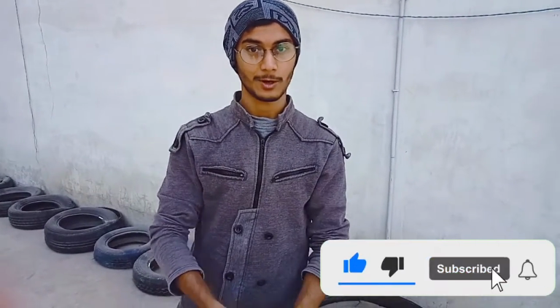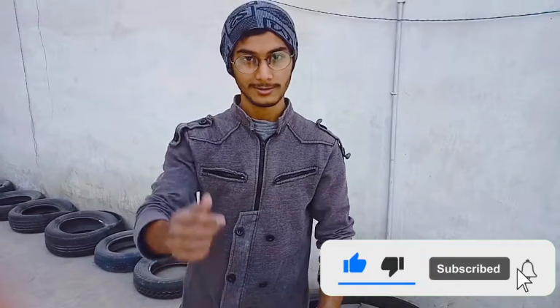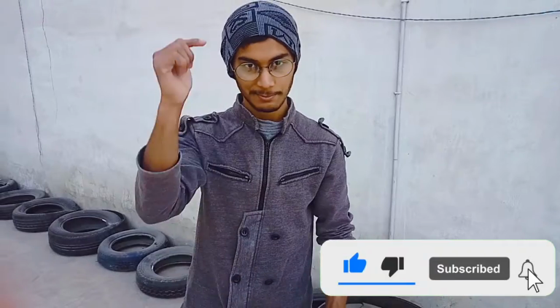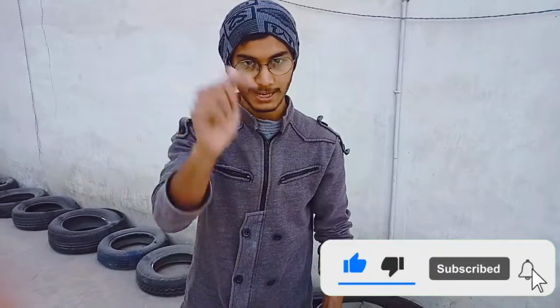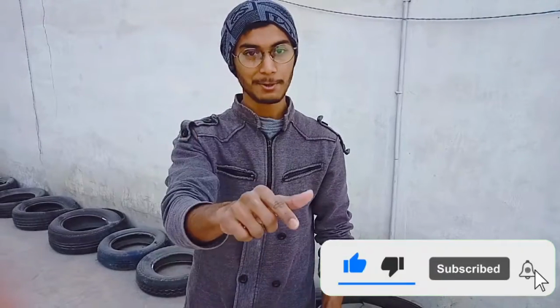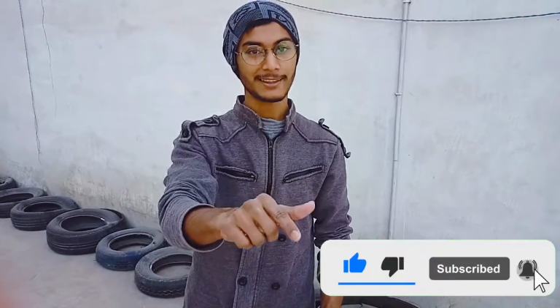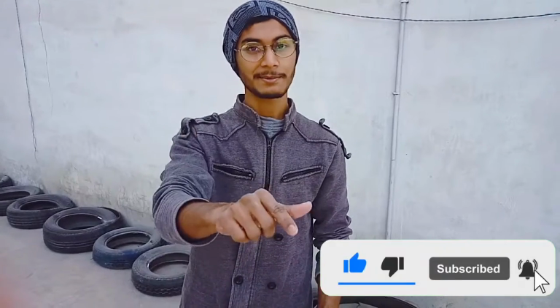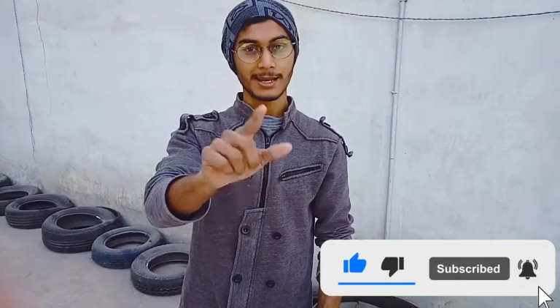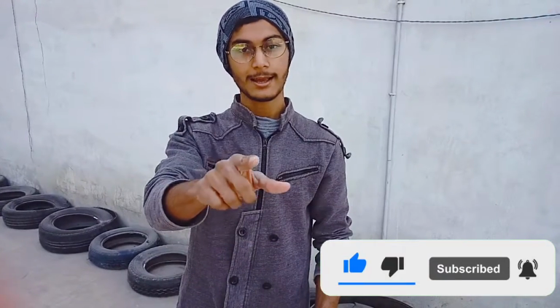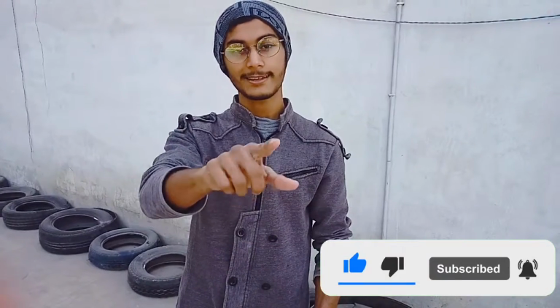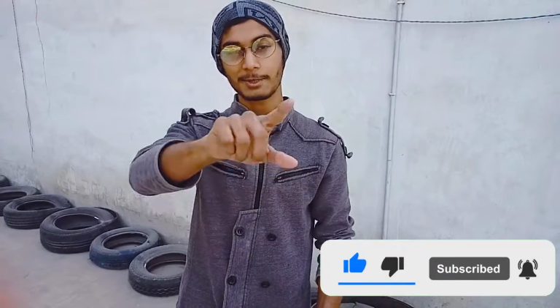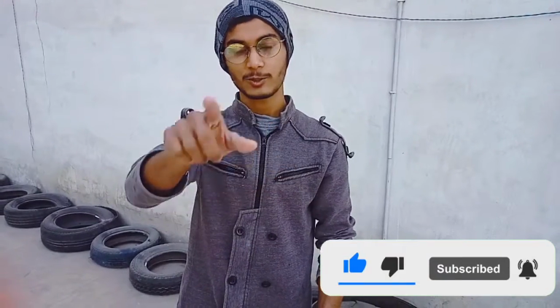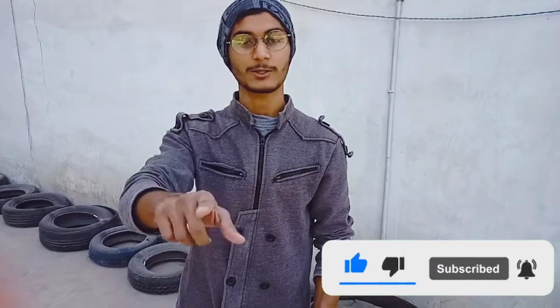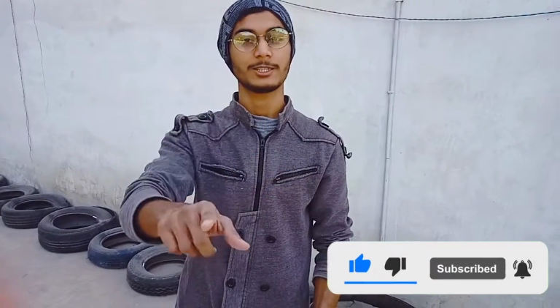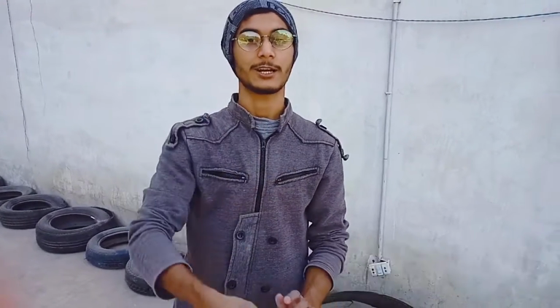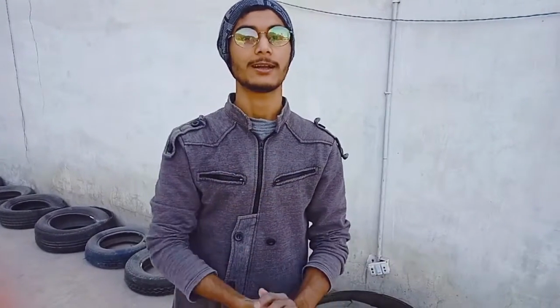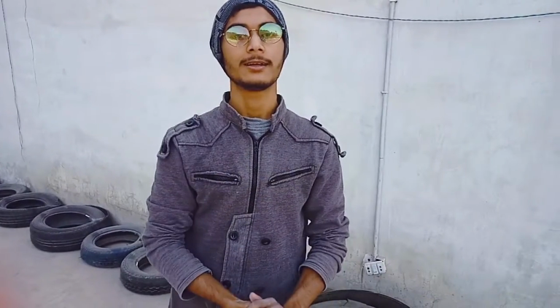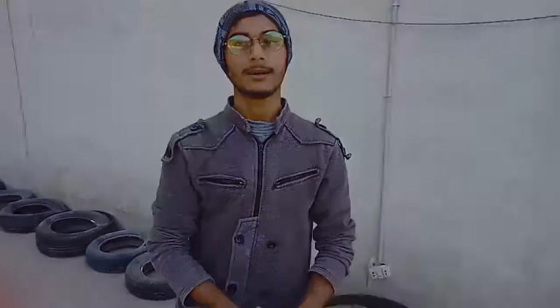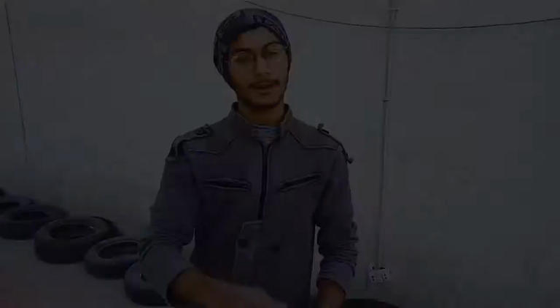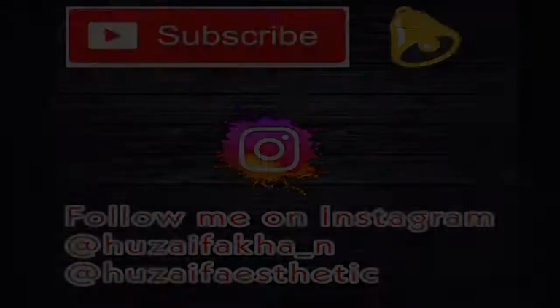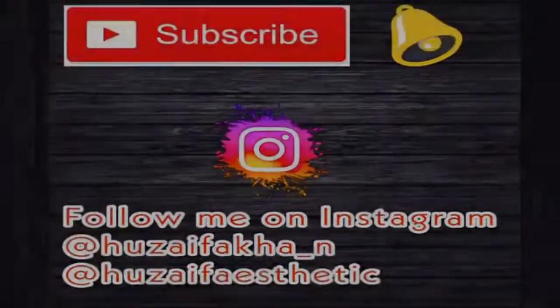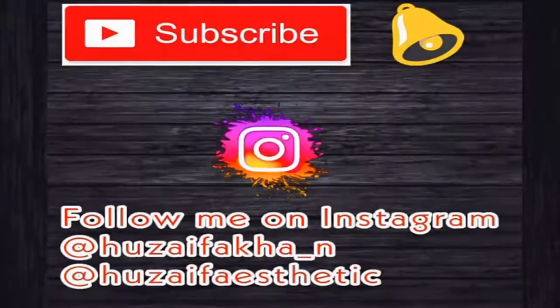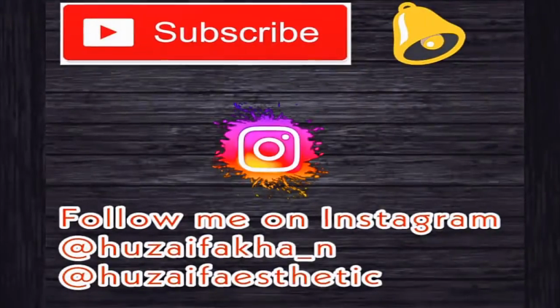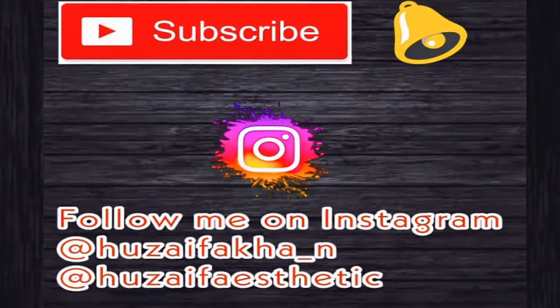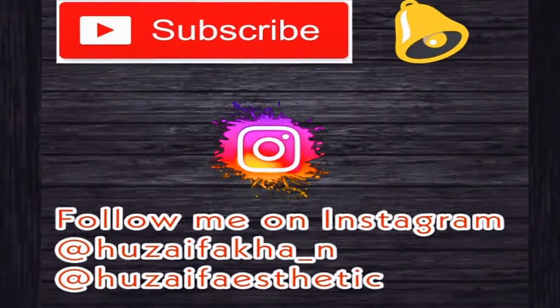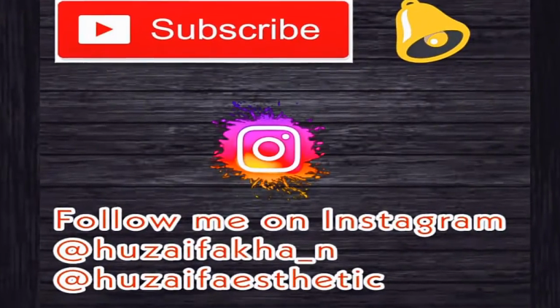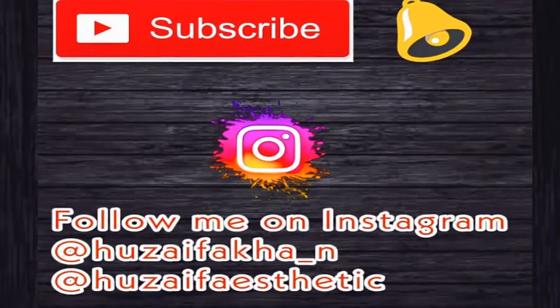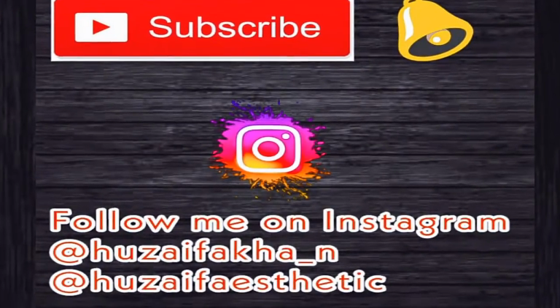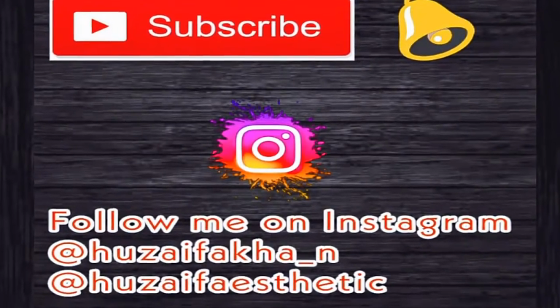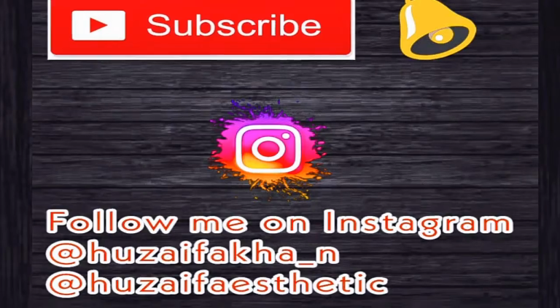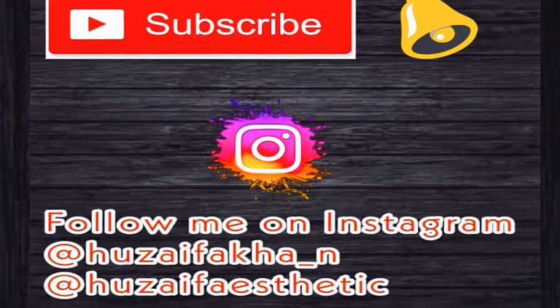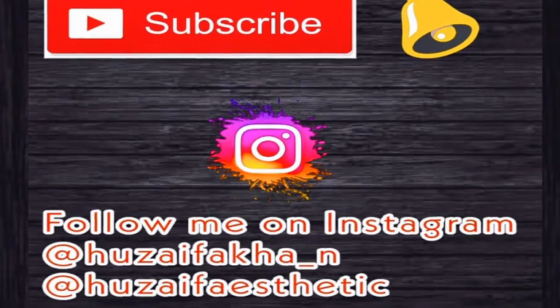Please subscribe, like, and share it with your friends. Love you — bye bye!